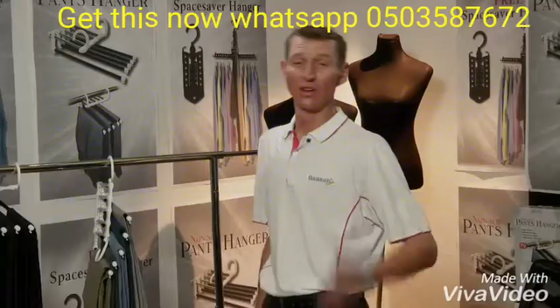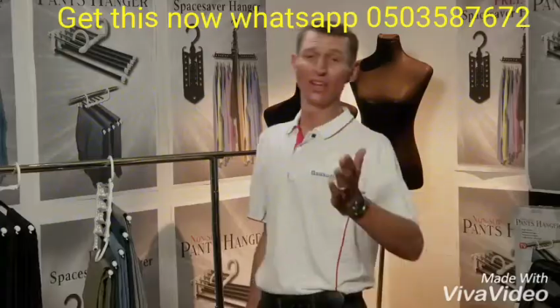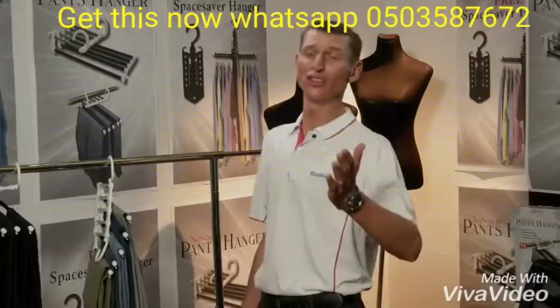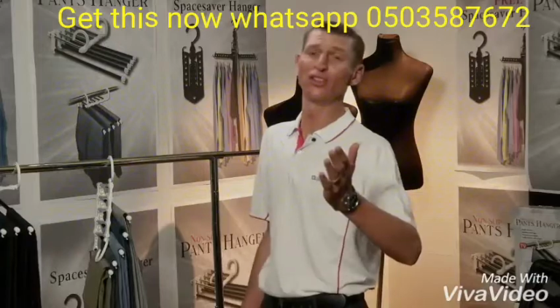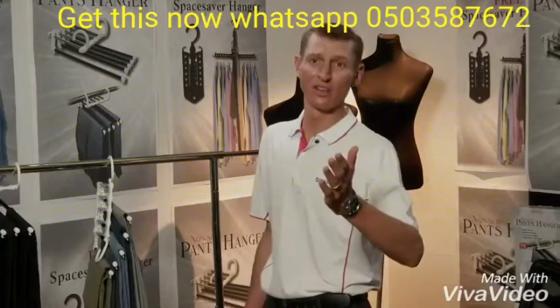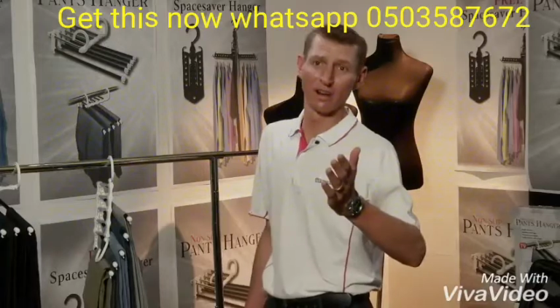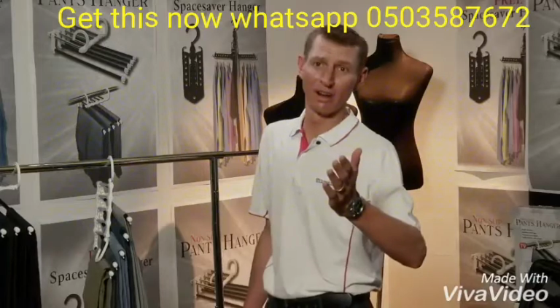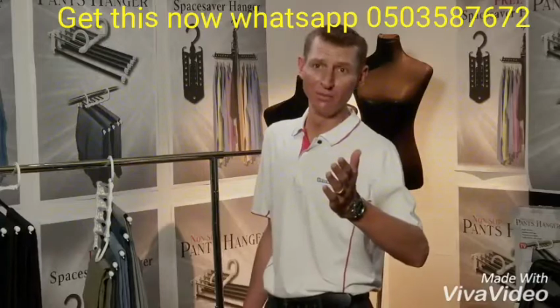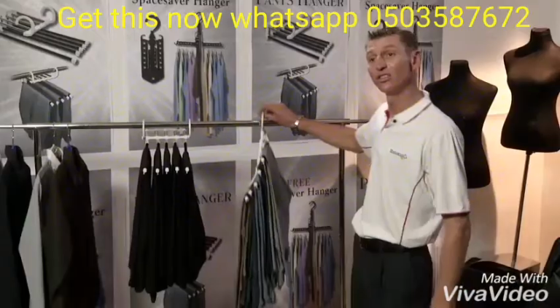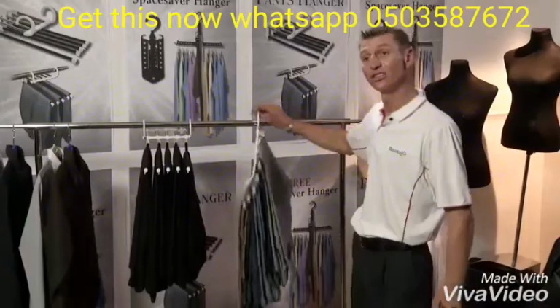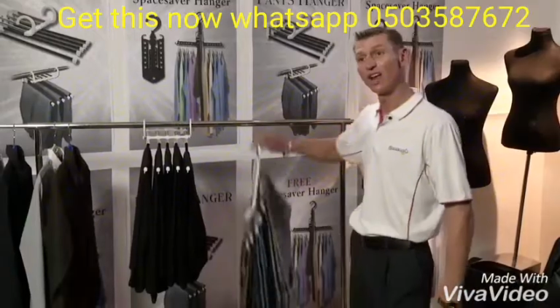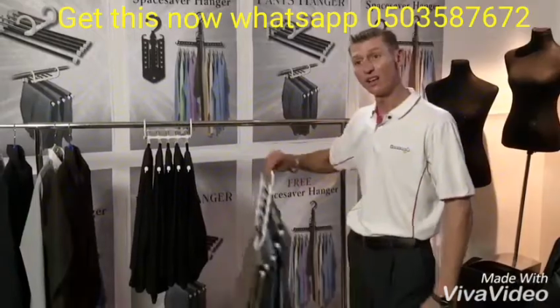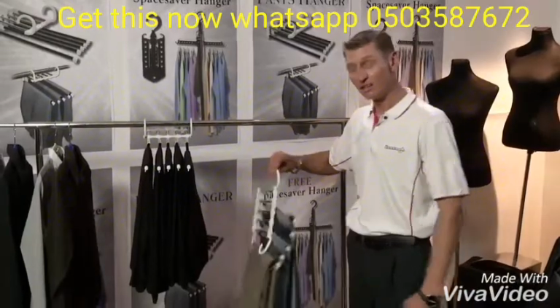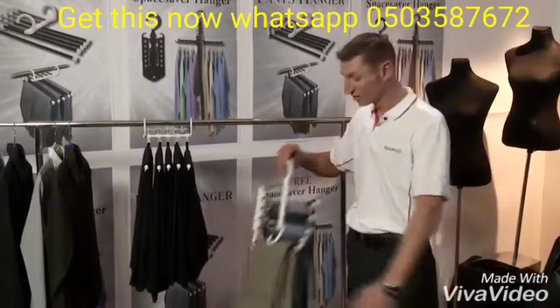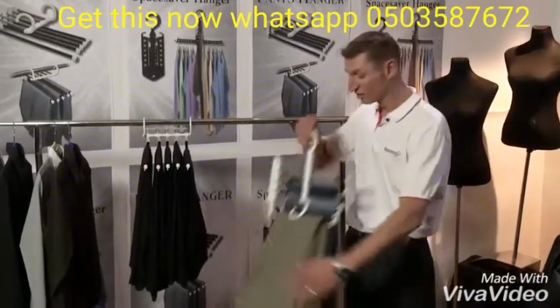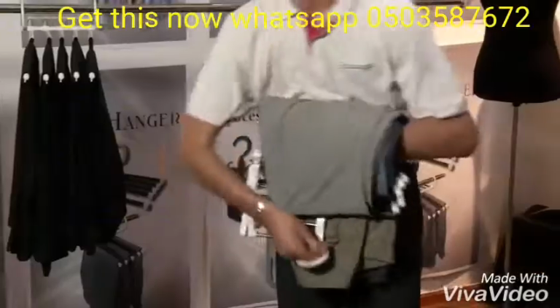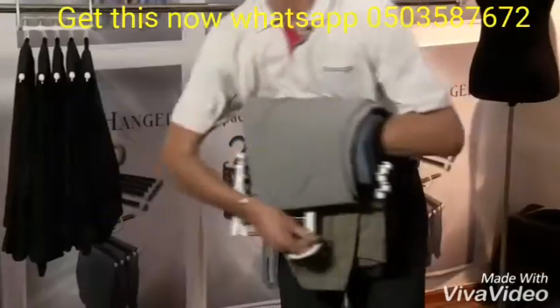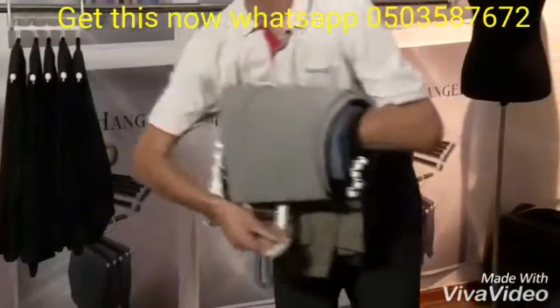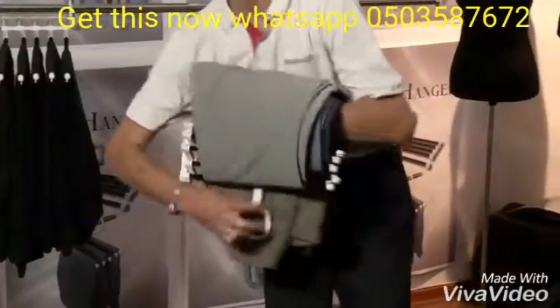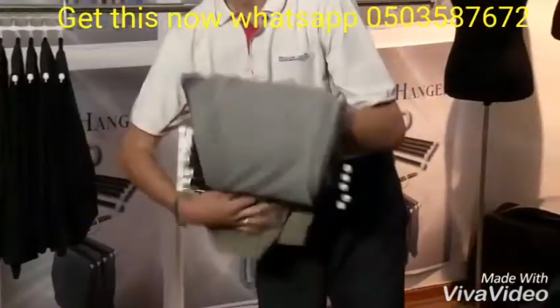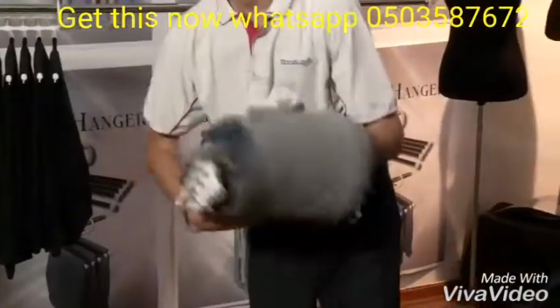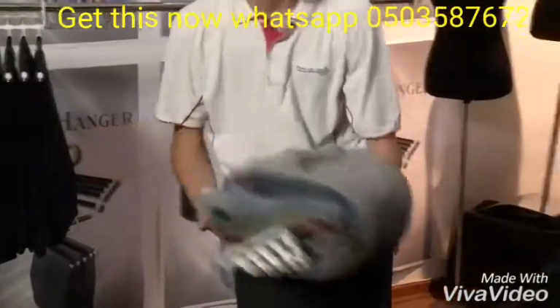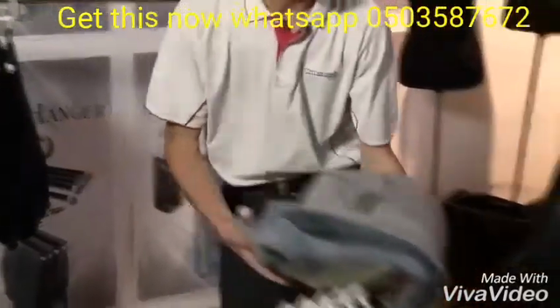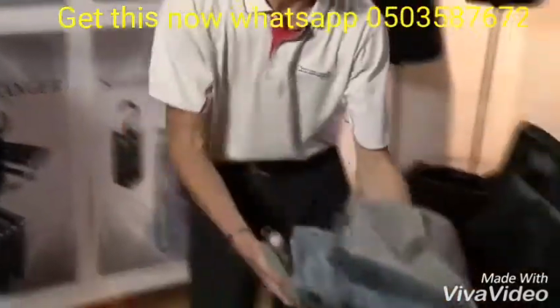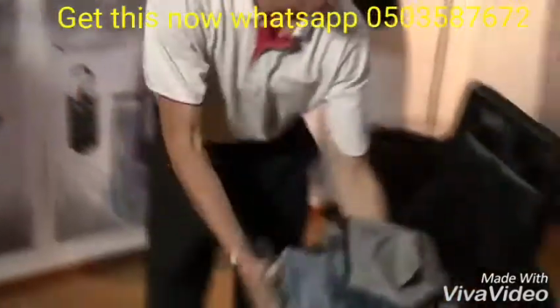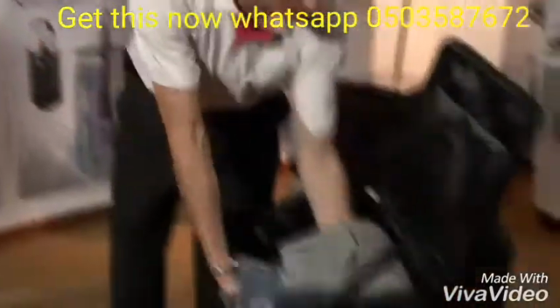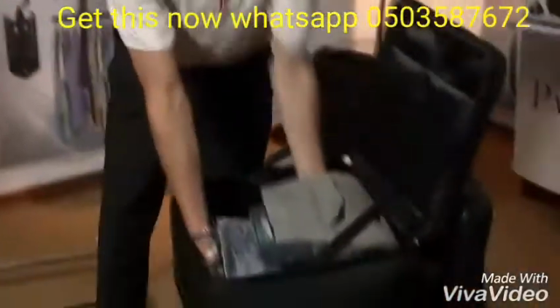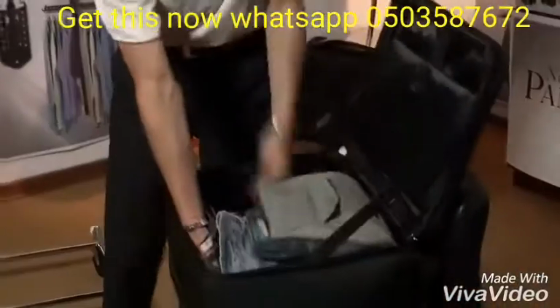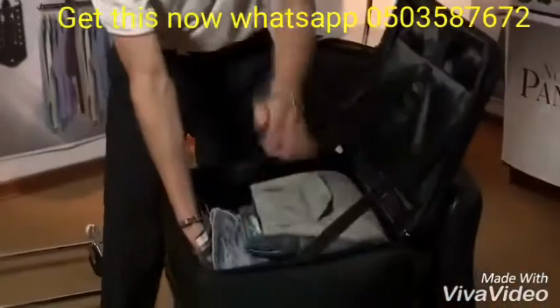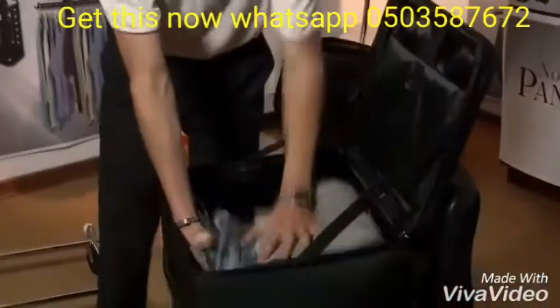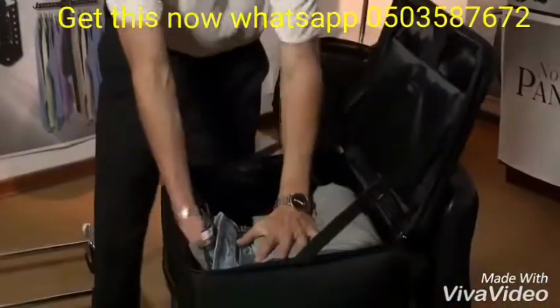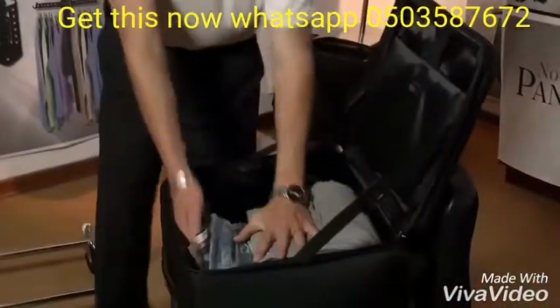Don't just use it at home — just take it, fold it, and pop it in your travel bag.